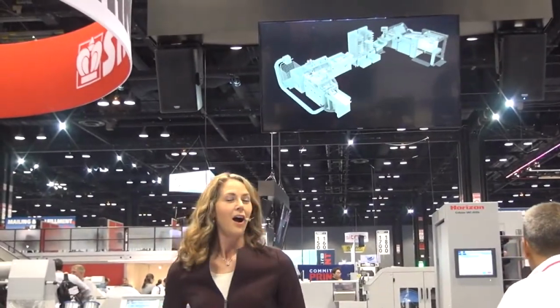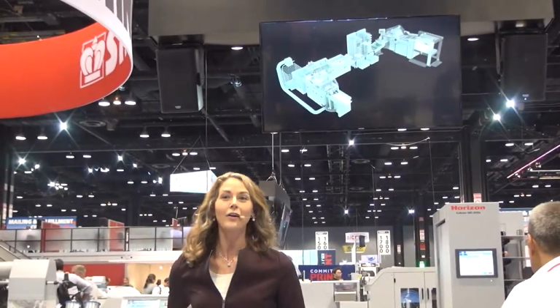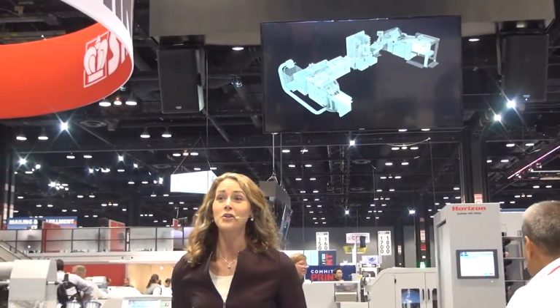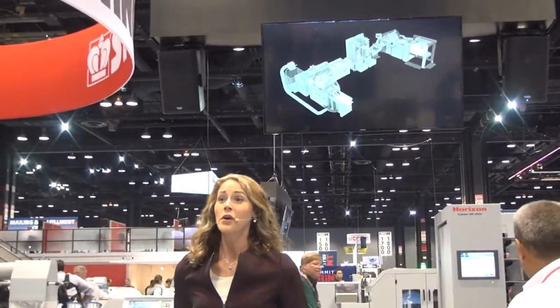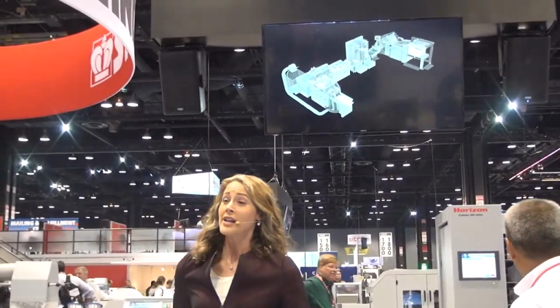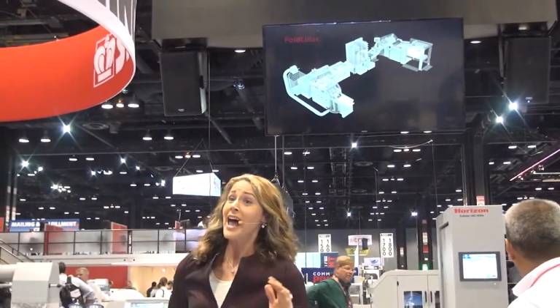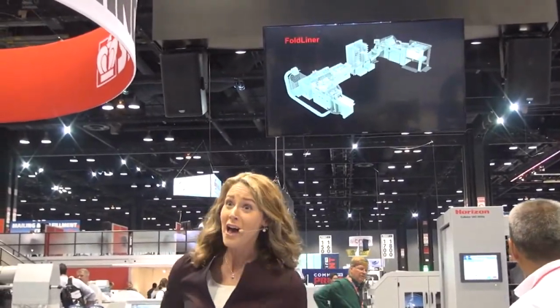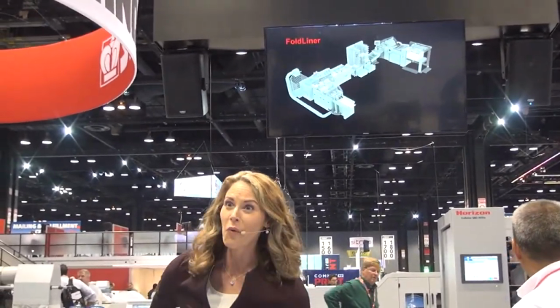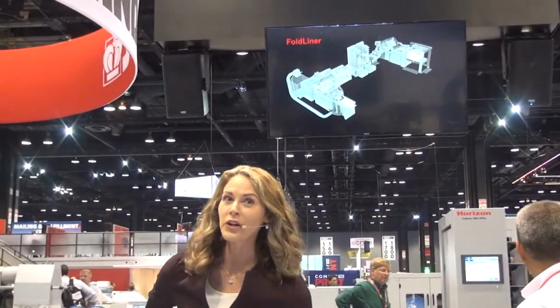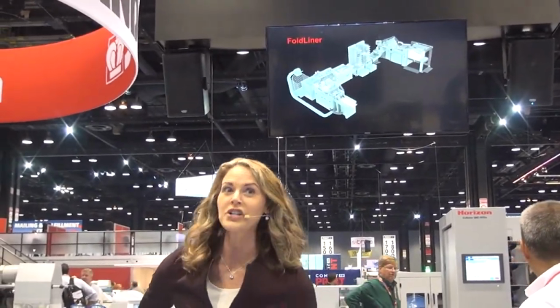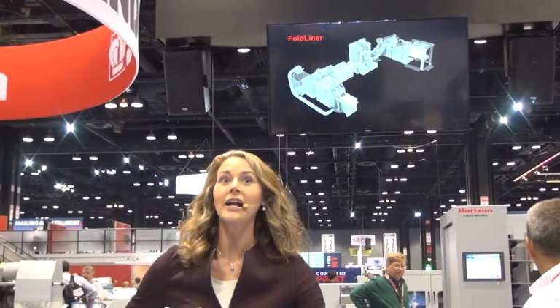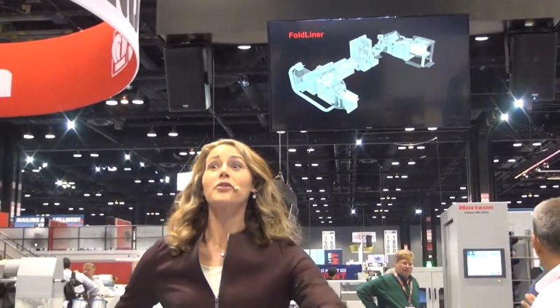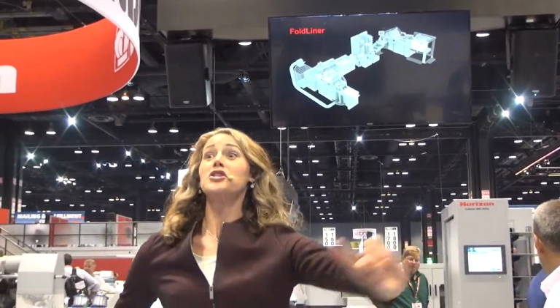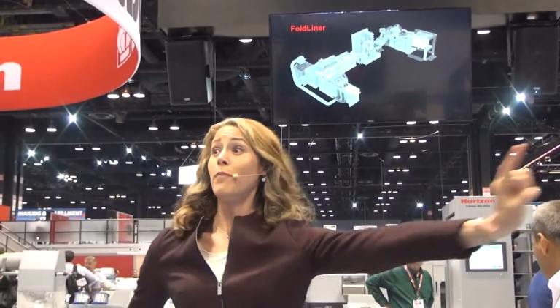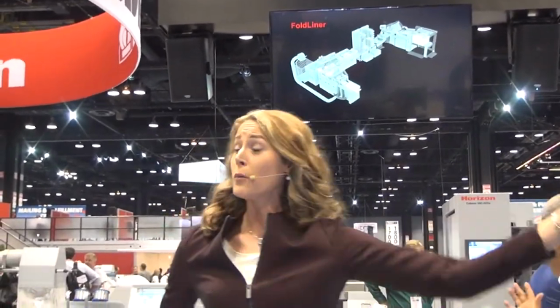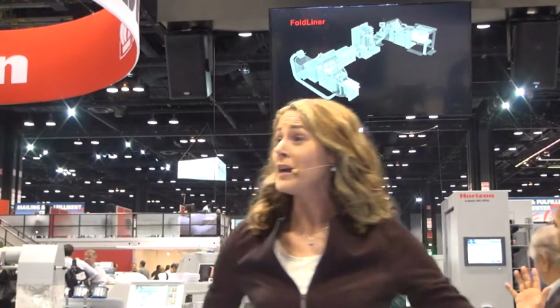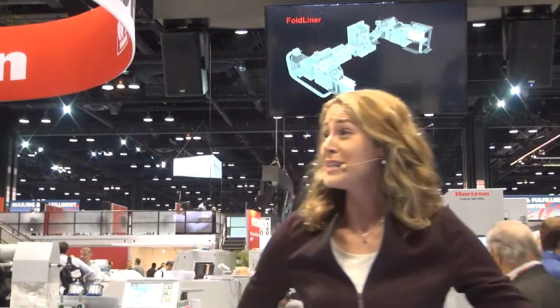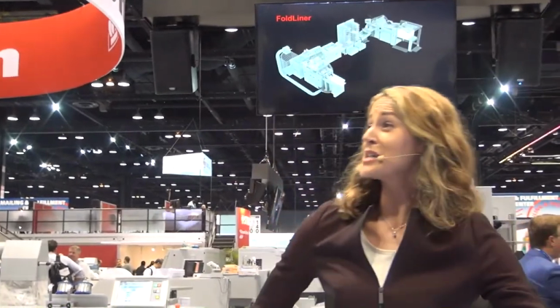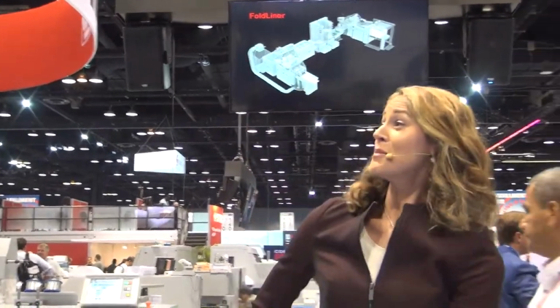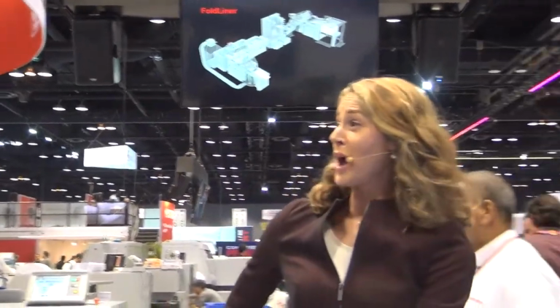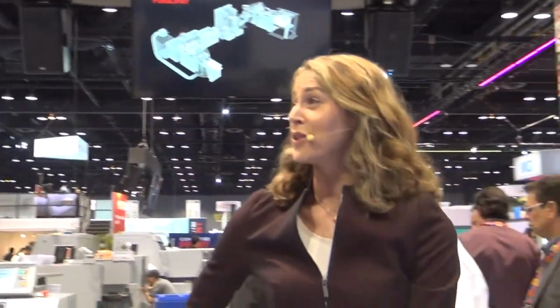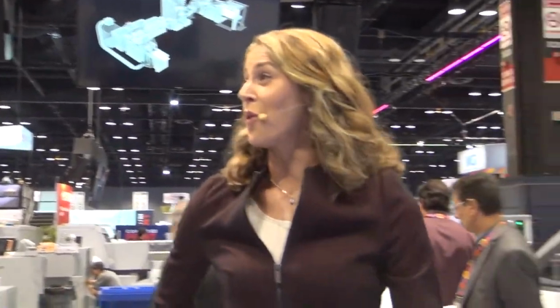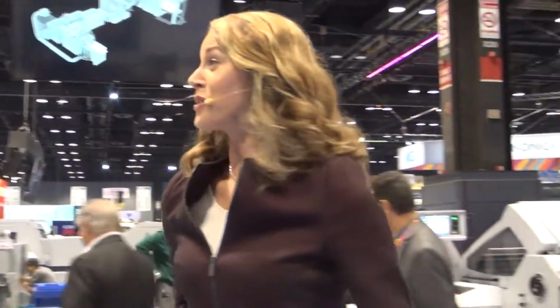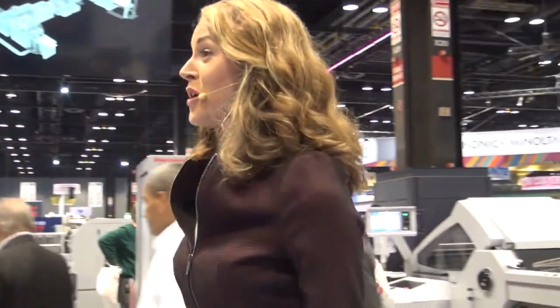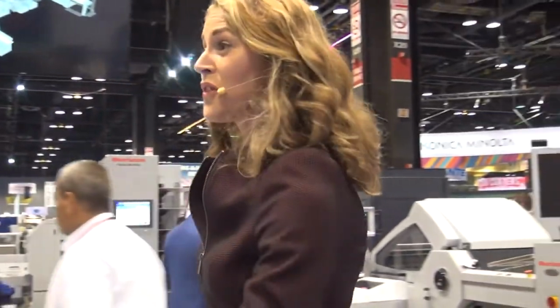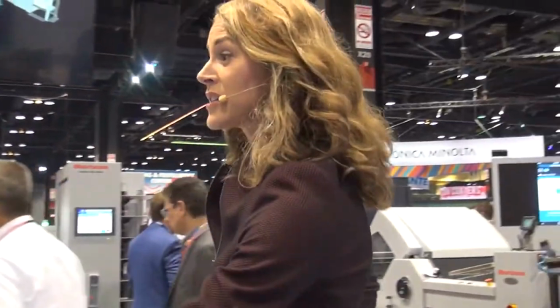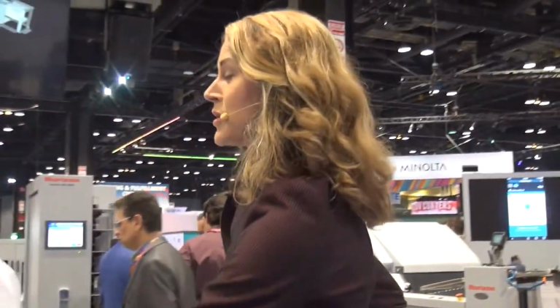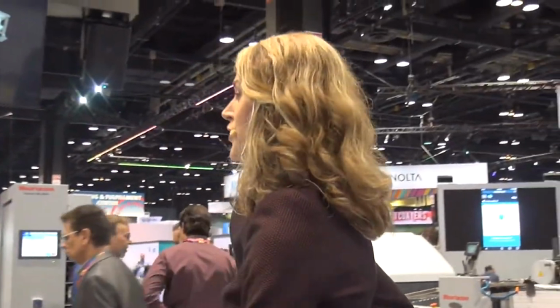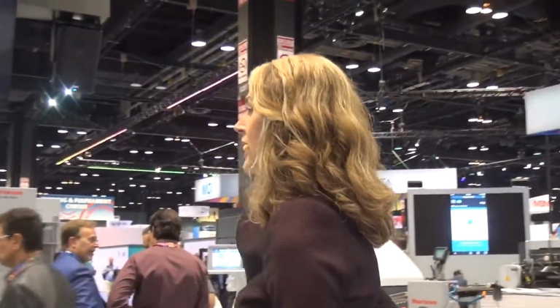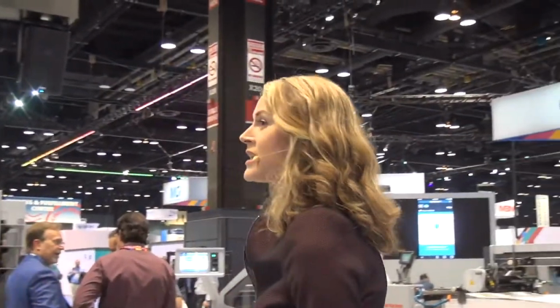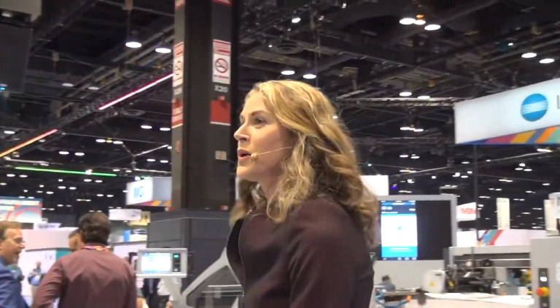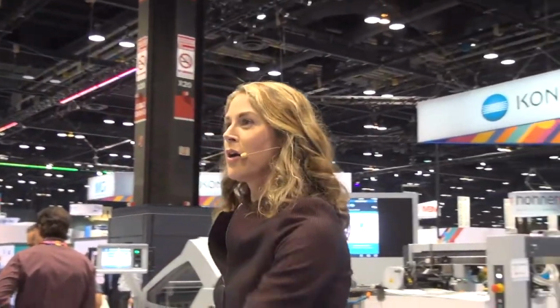Now we're going to check out the Smart Binding System around the corner. Thanks so much for checking this one out.